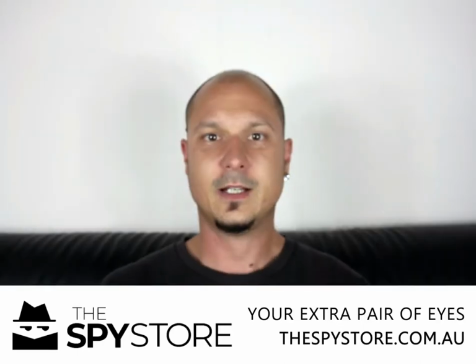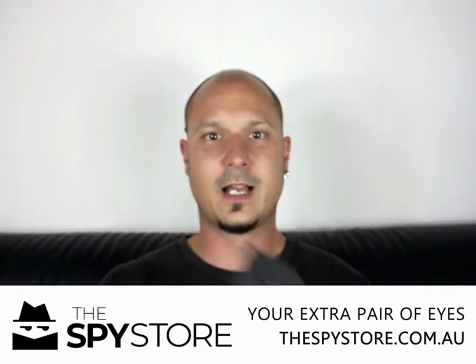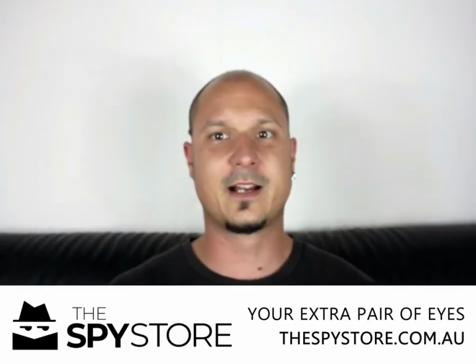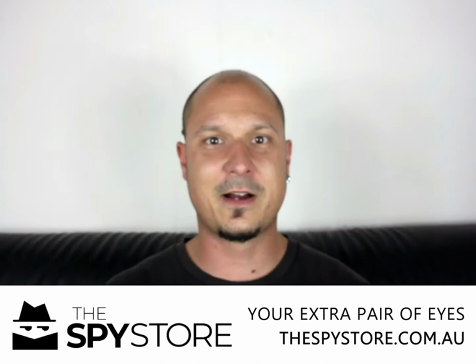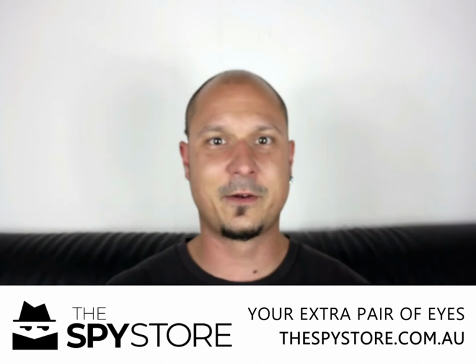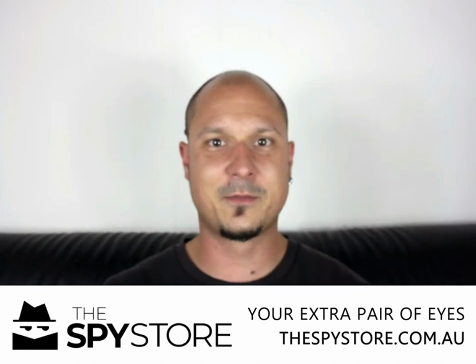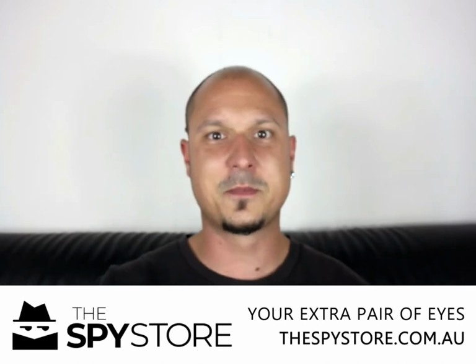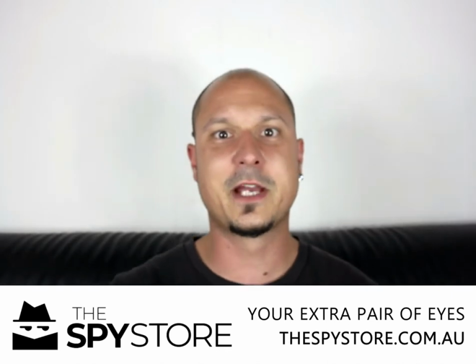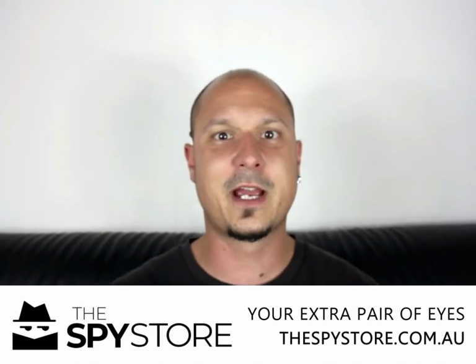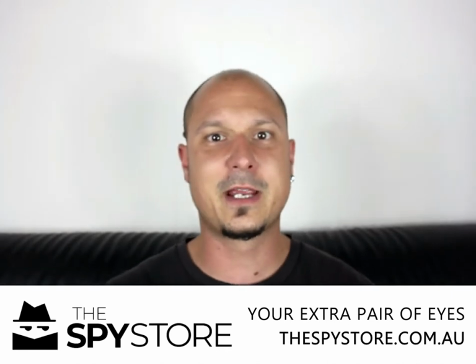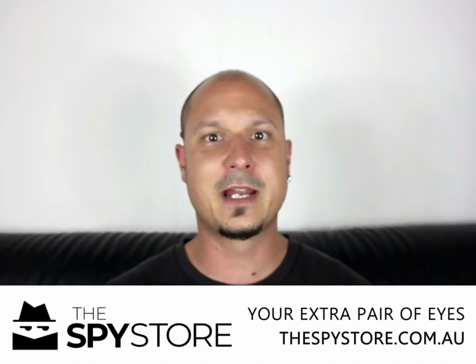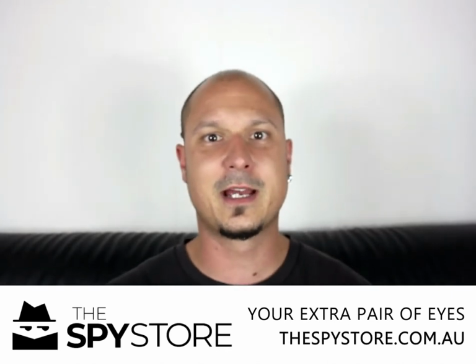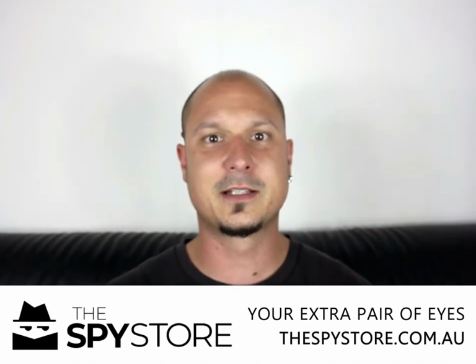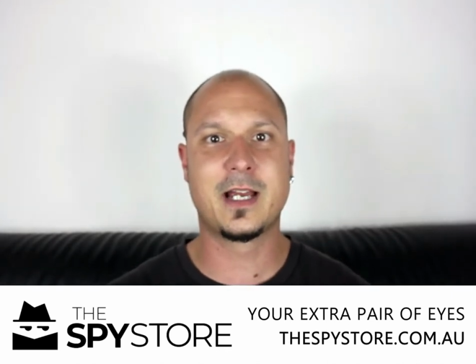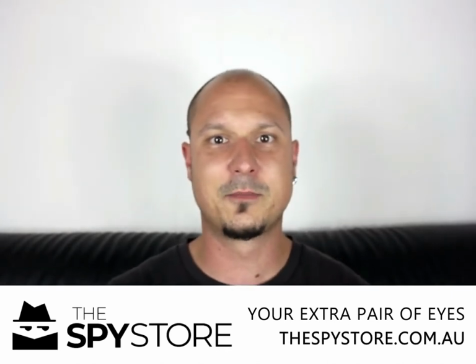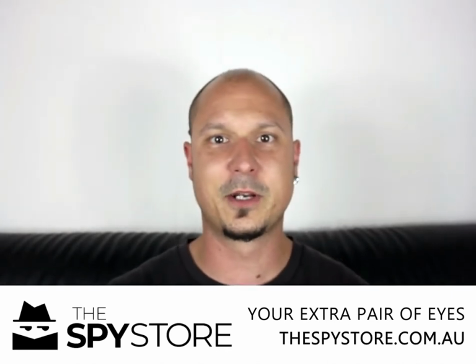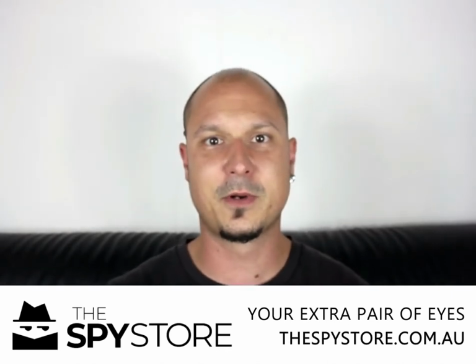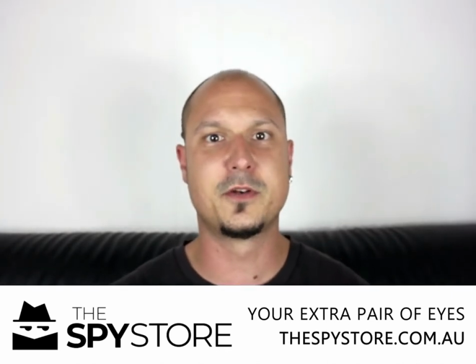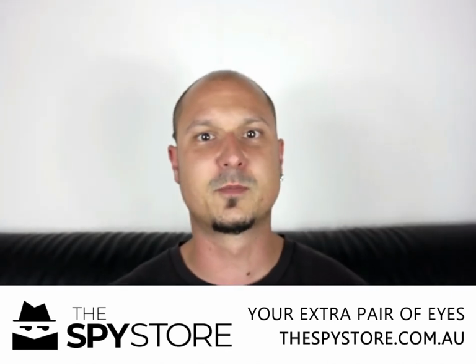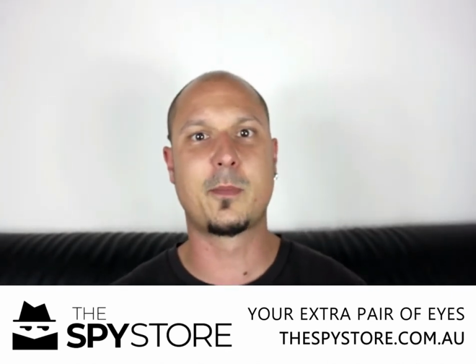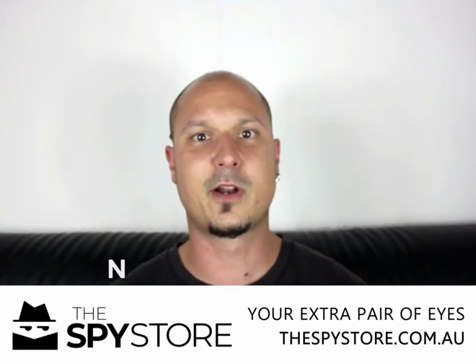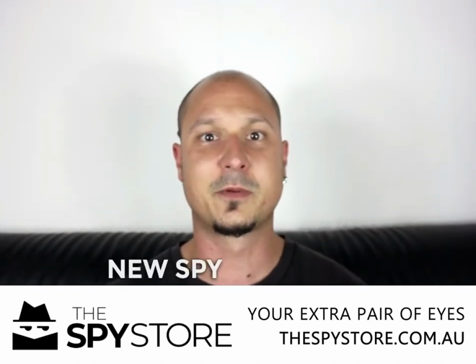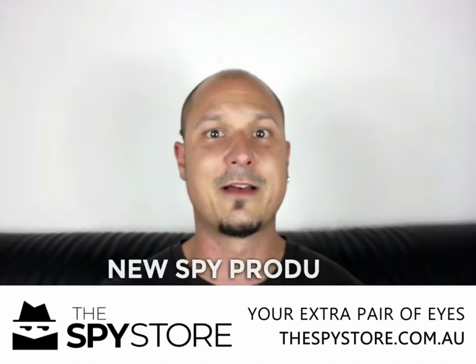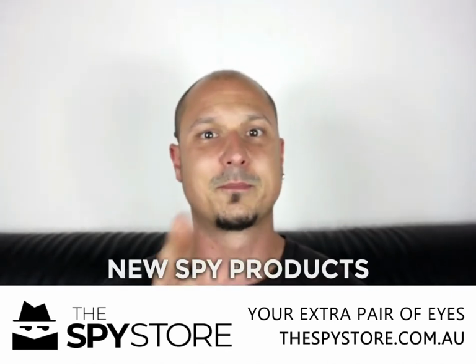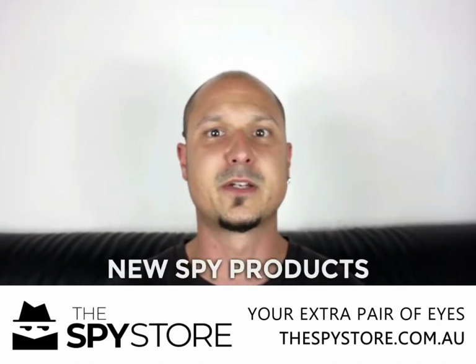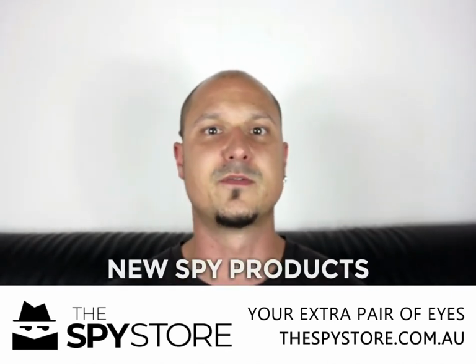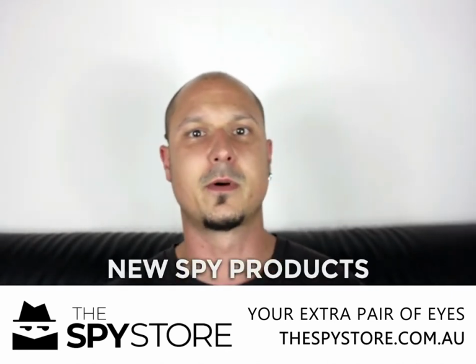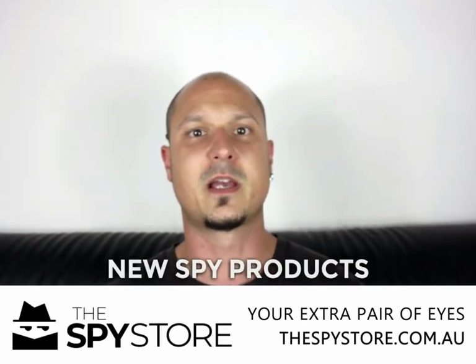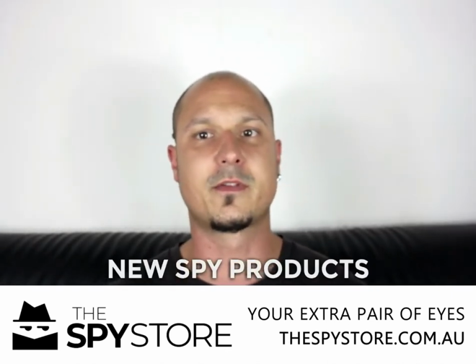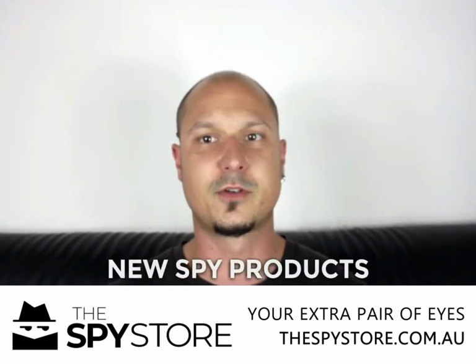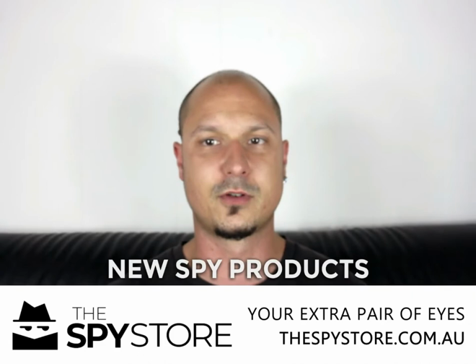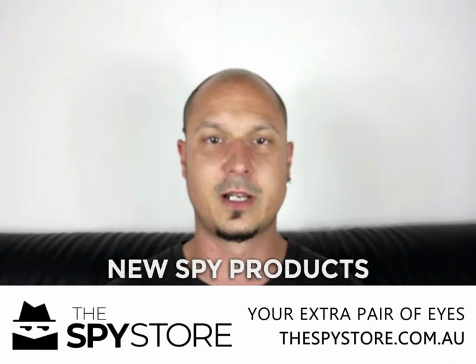Hi guys, how are you again? My name is AJ and today I'm bringing you another new spy product. We're going to have a bunch of new ones coming through shortly.